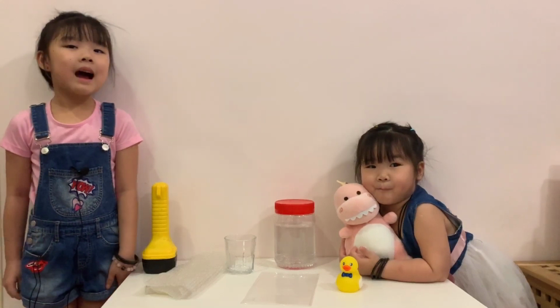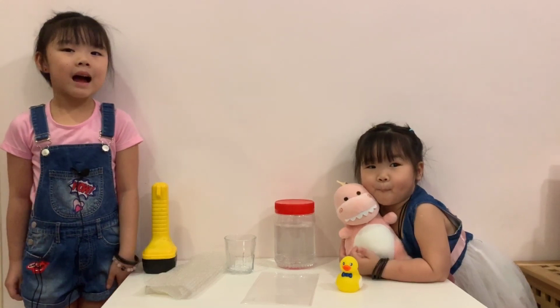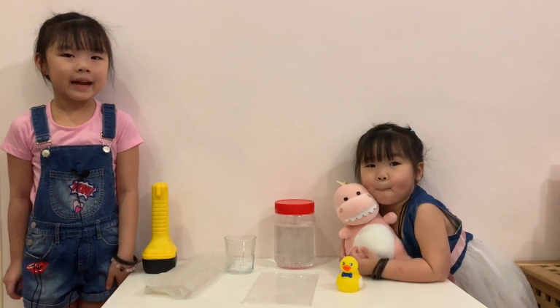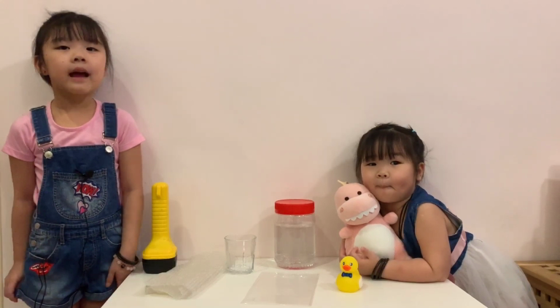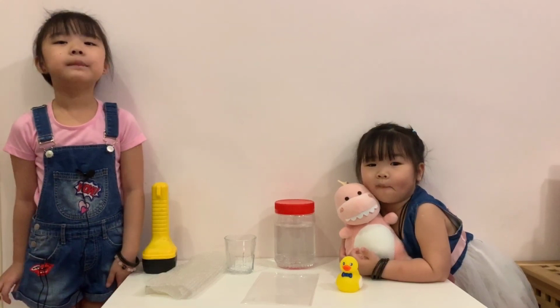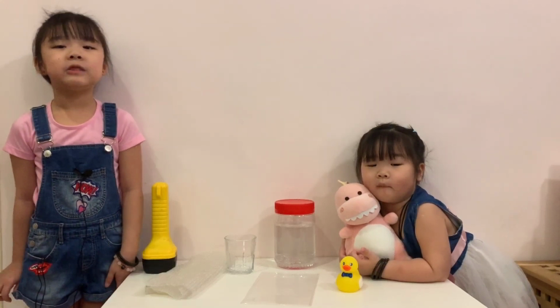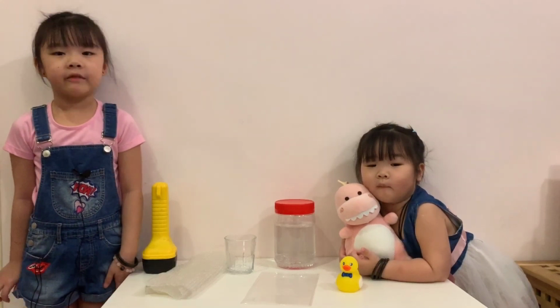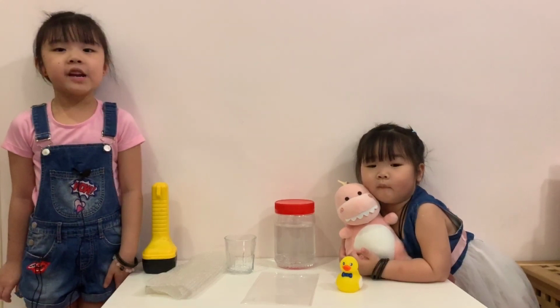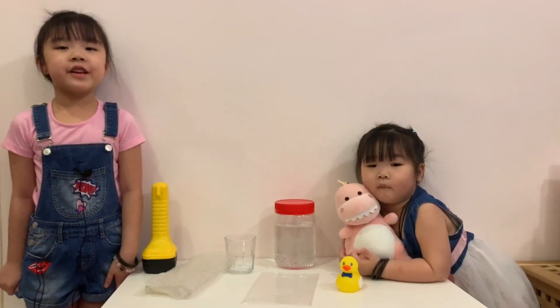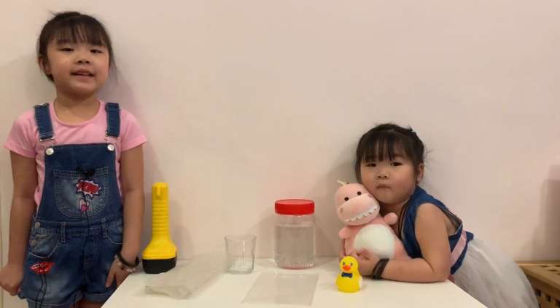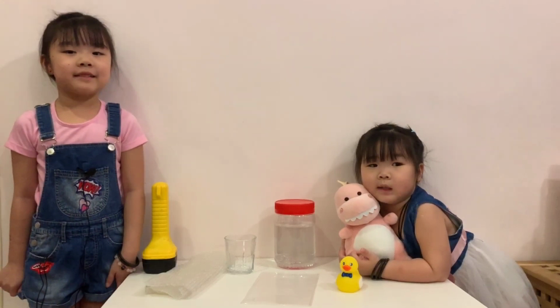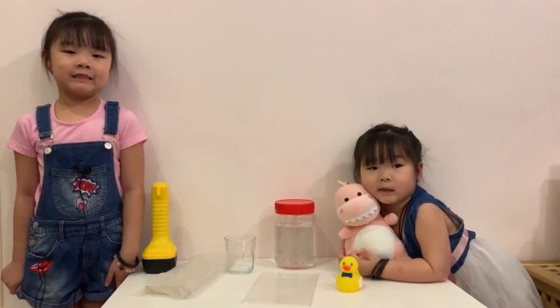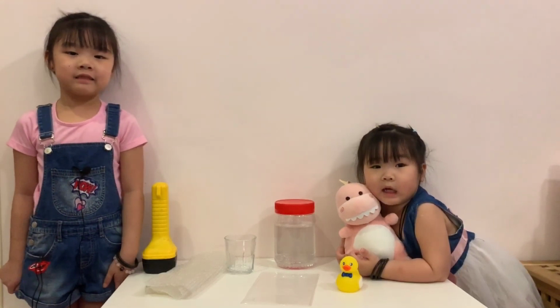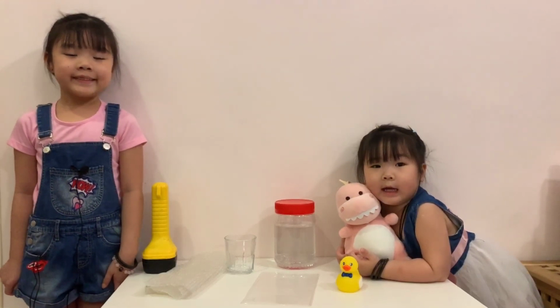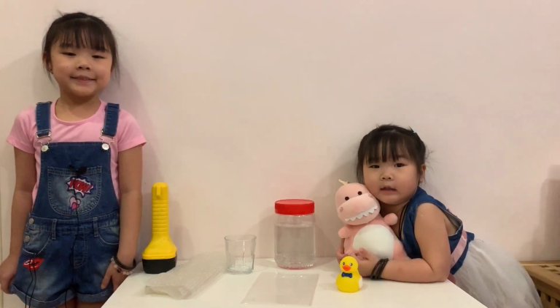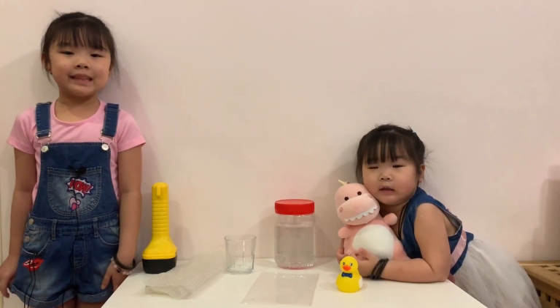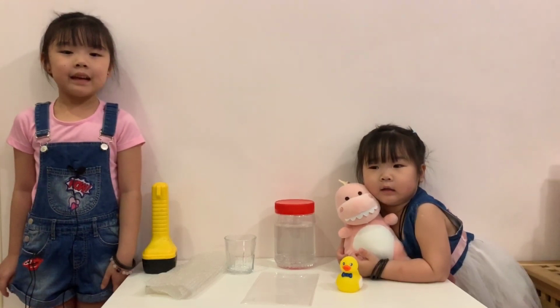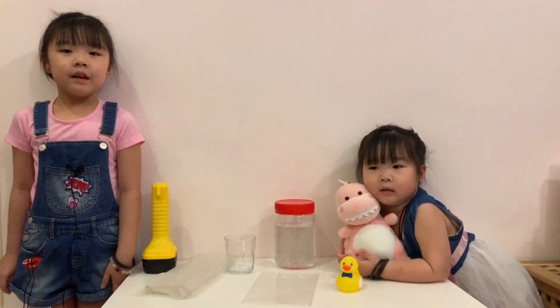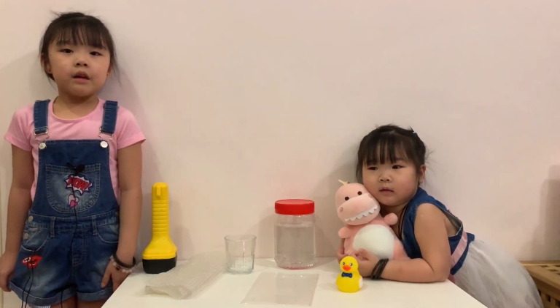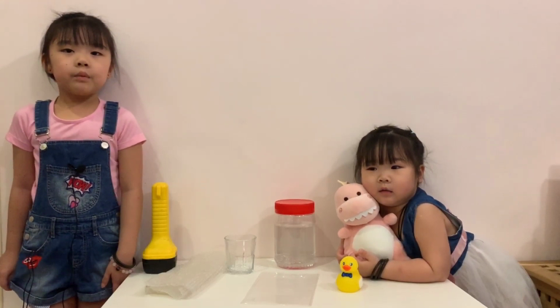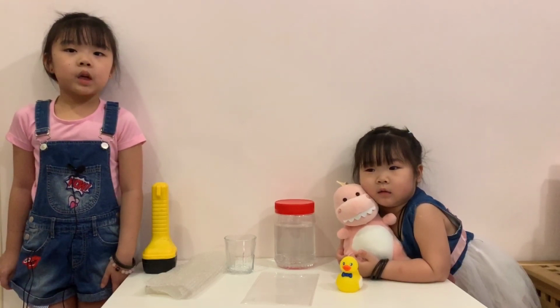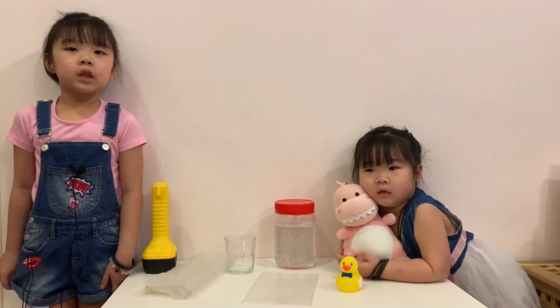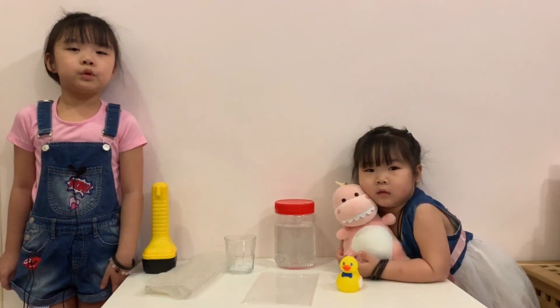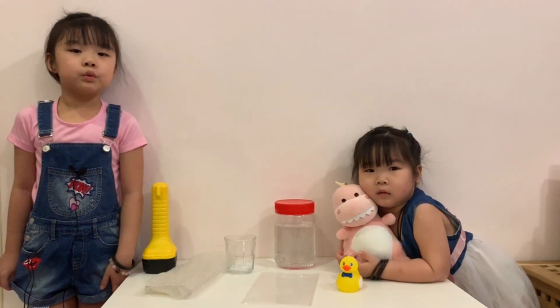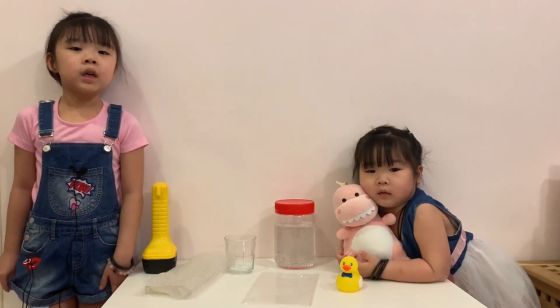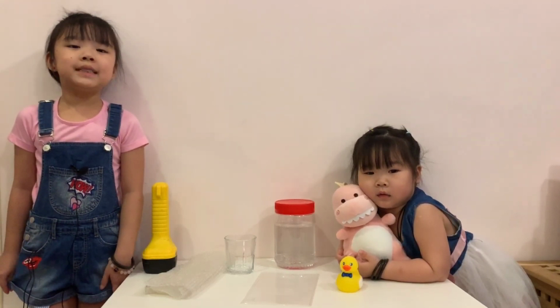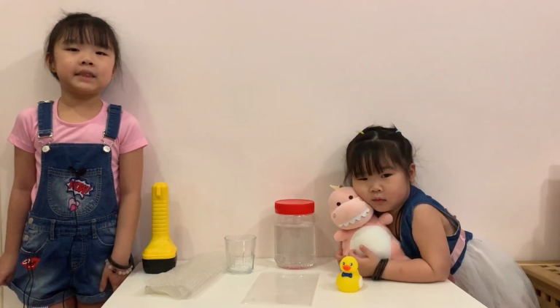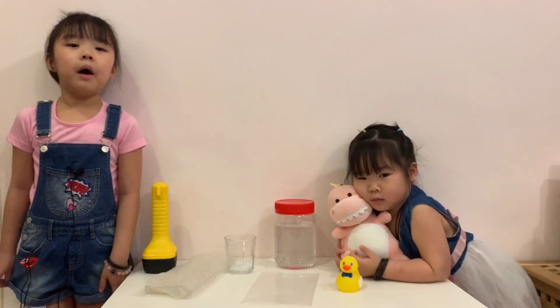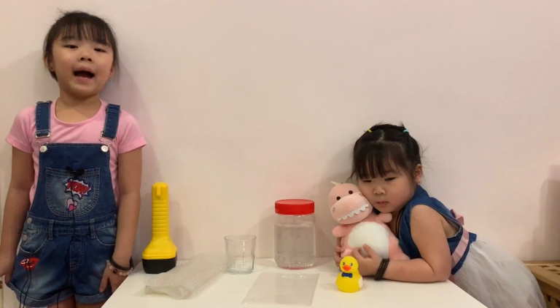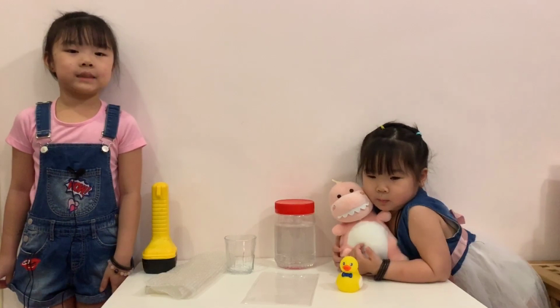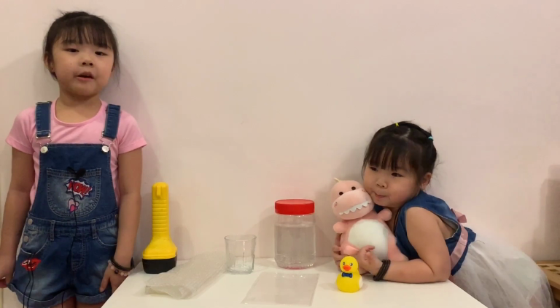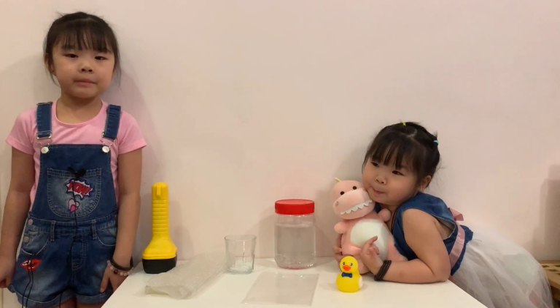Hi, I'm Jung. She is Janem. Today, we're gonna do a shadow experiment.